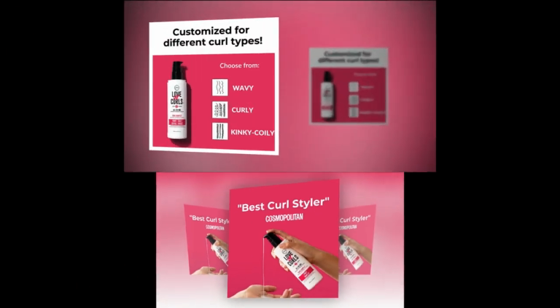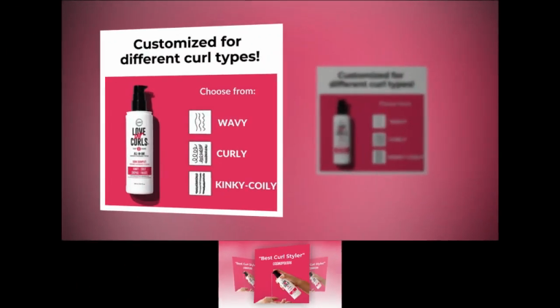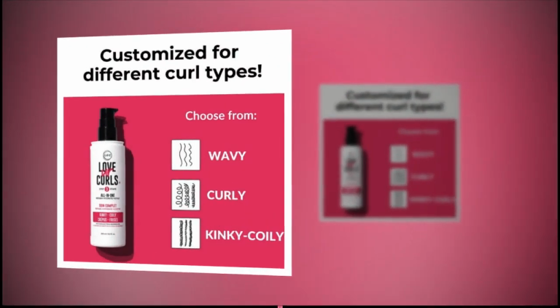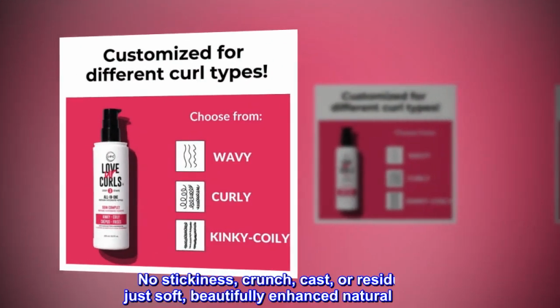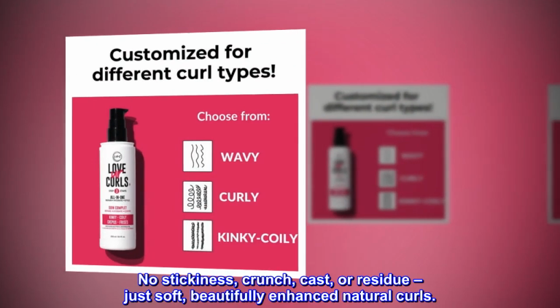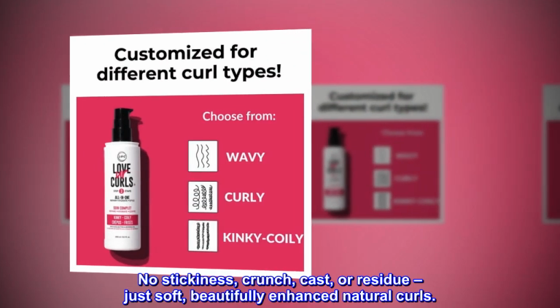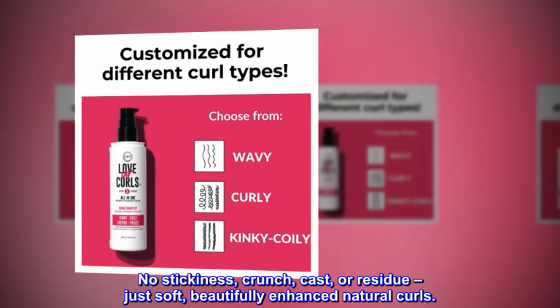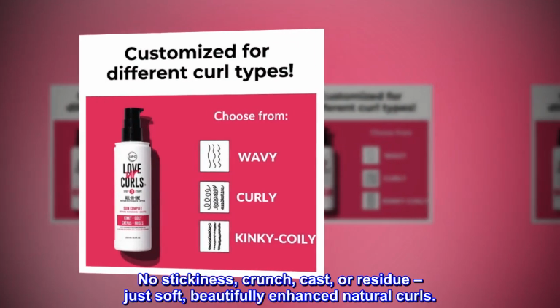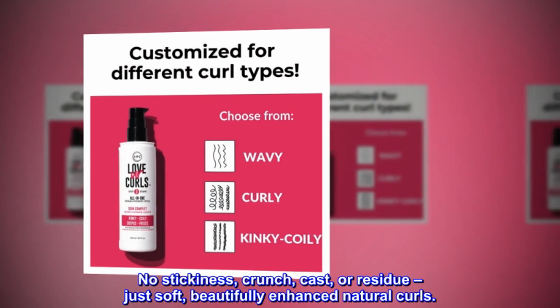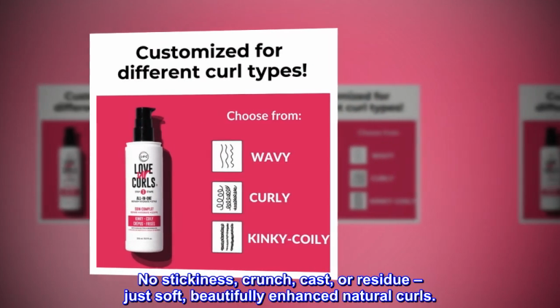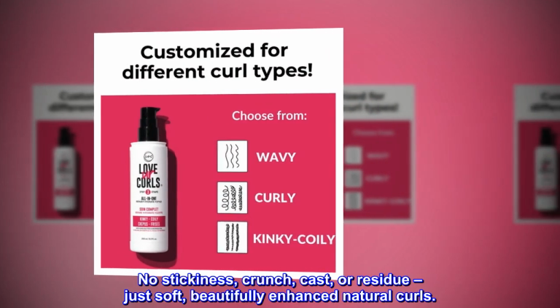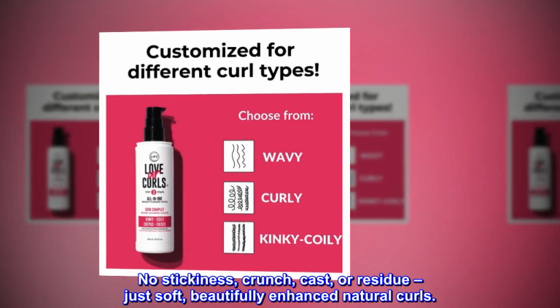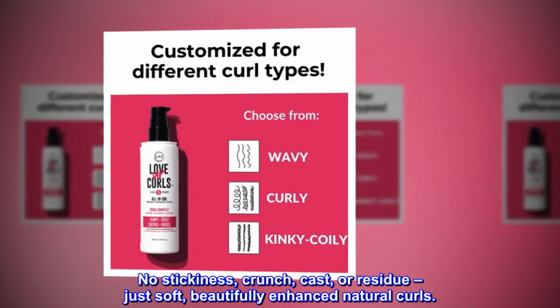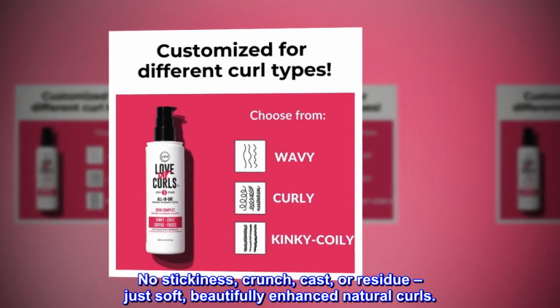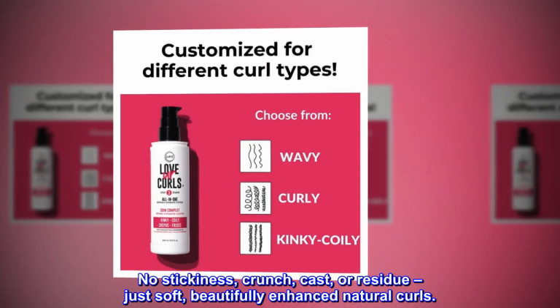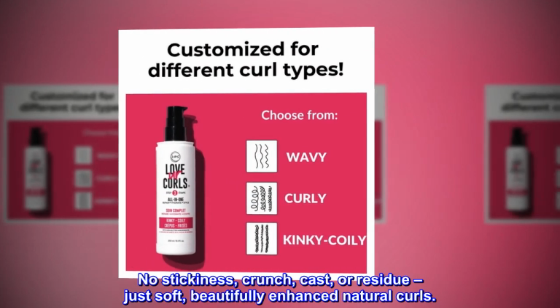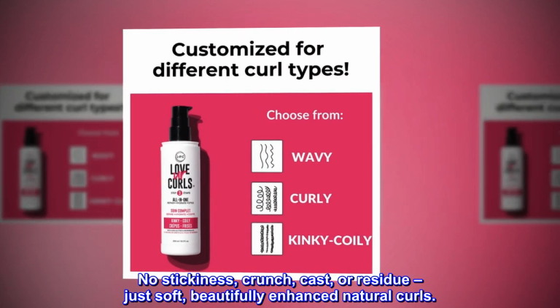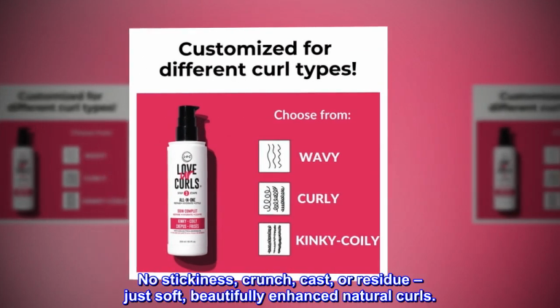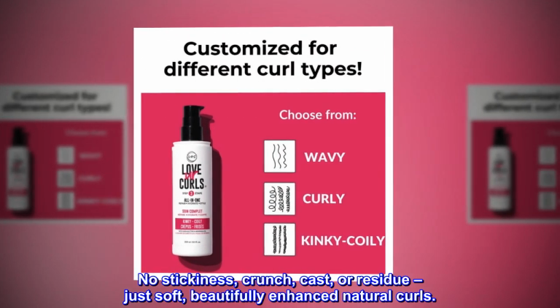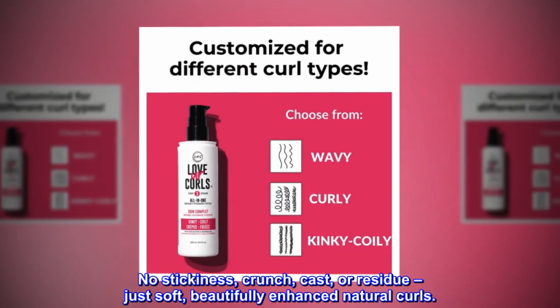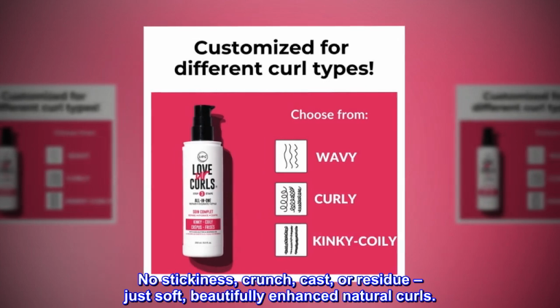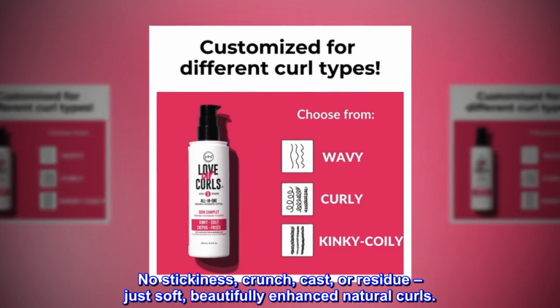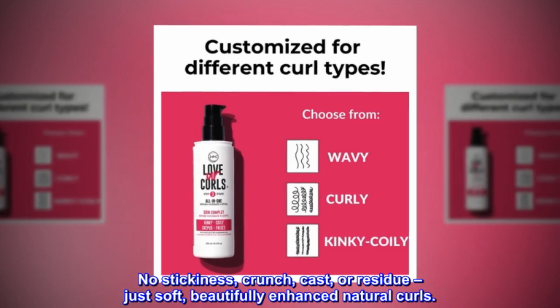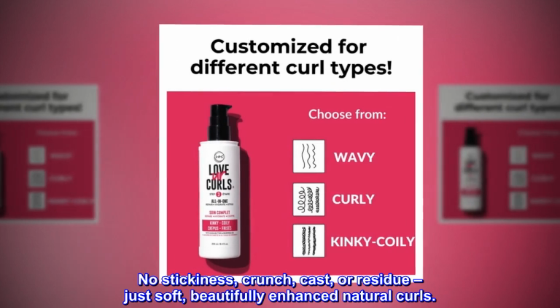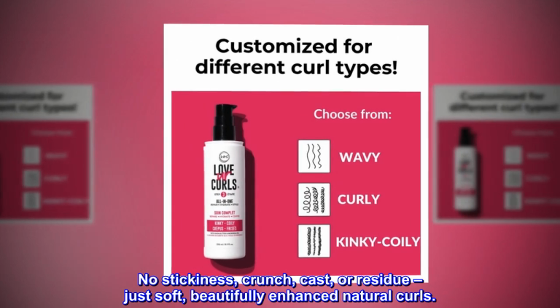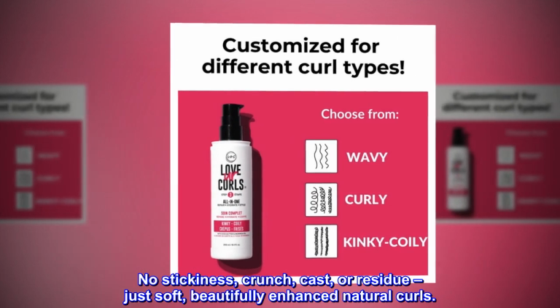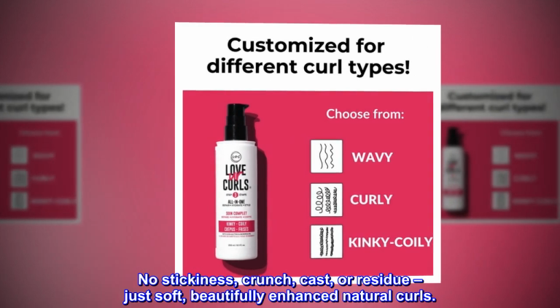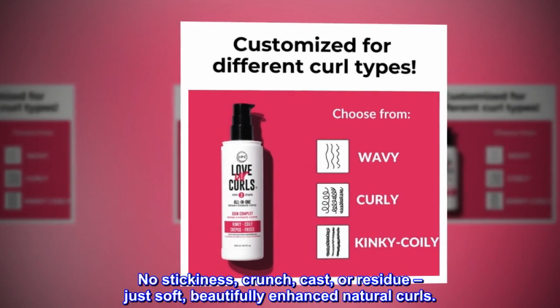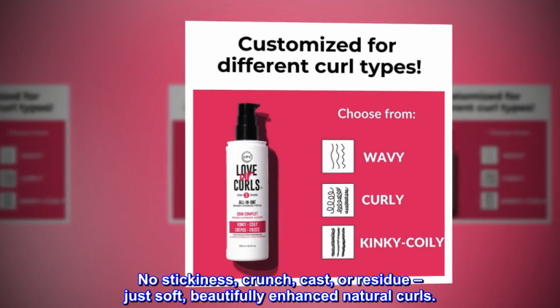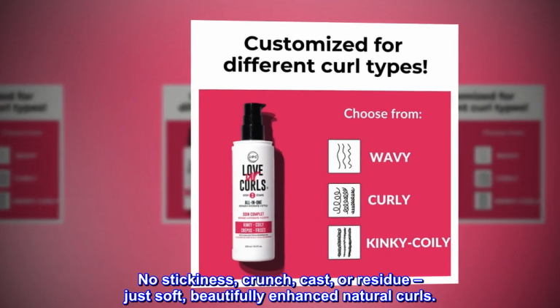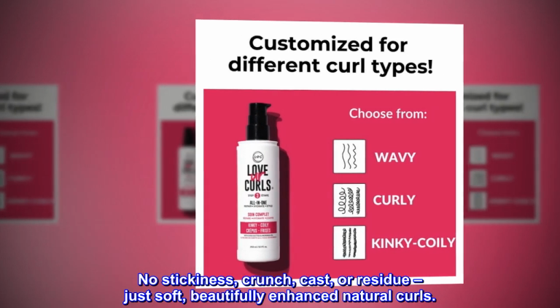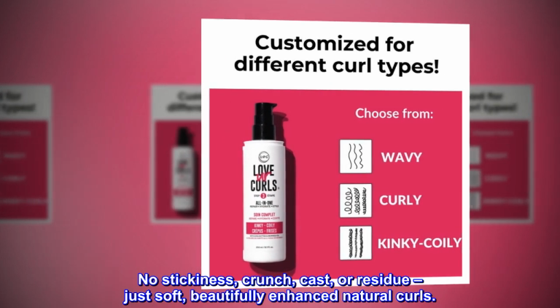No stickiness, crunch, cast, or residue — just soft, beautifully enhanced natural curls.